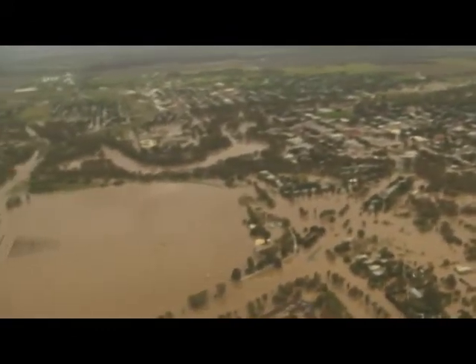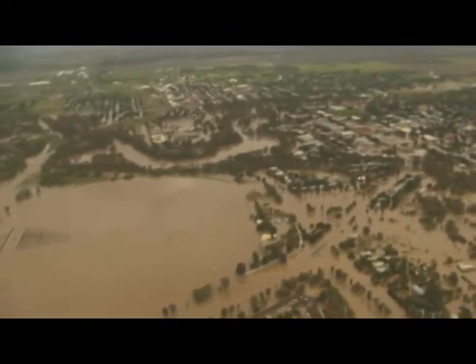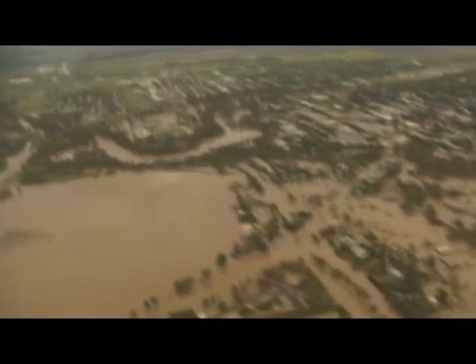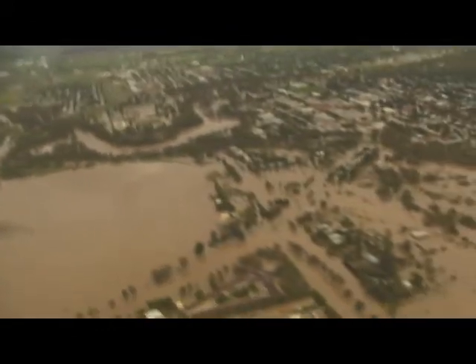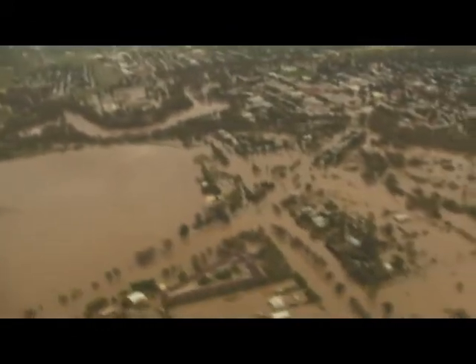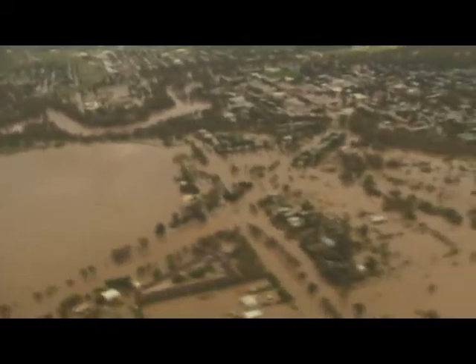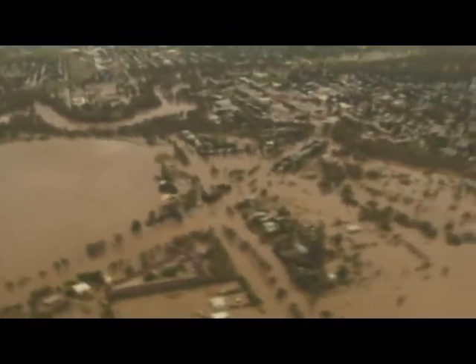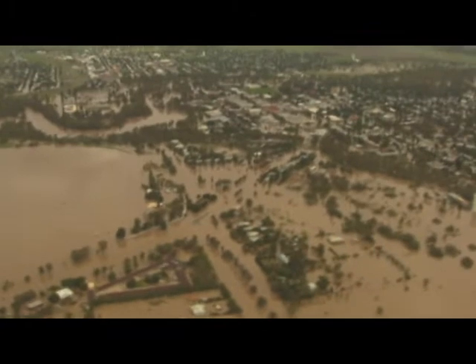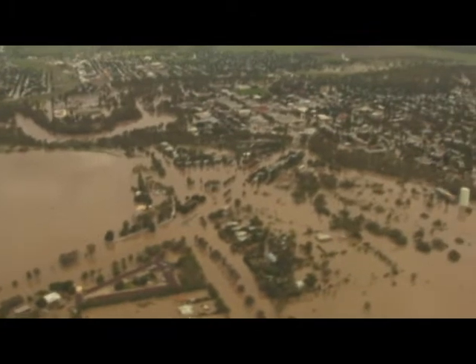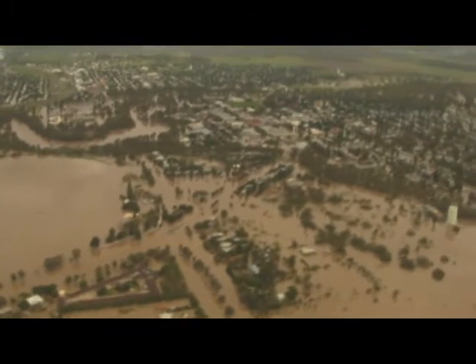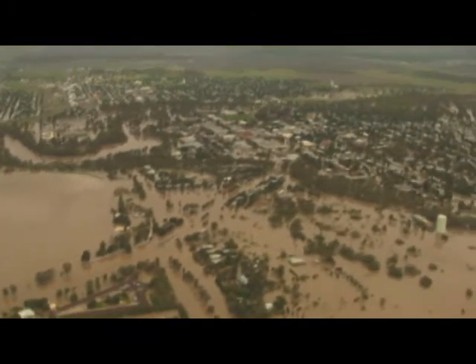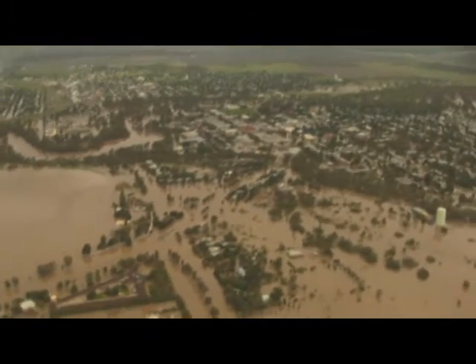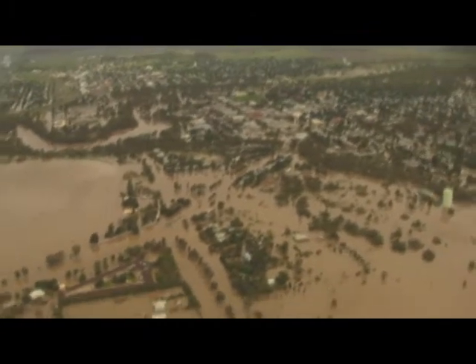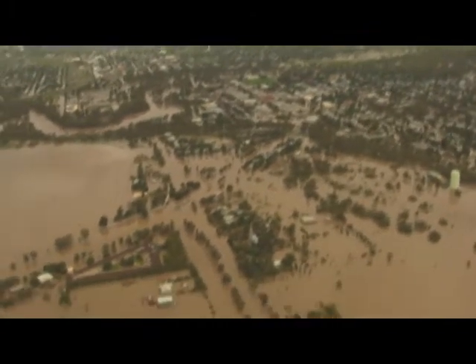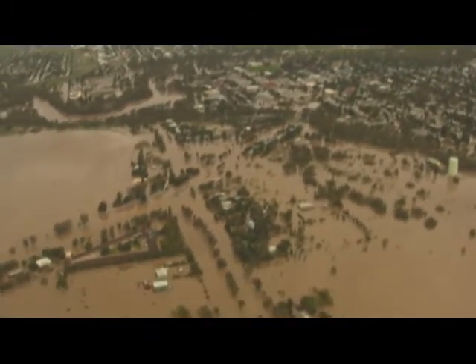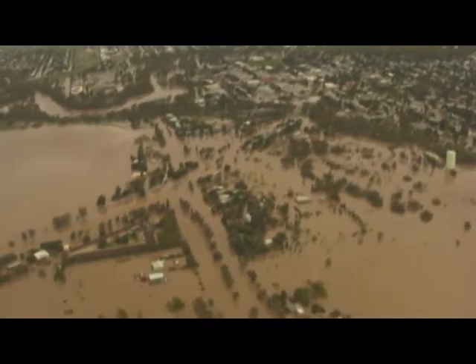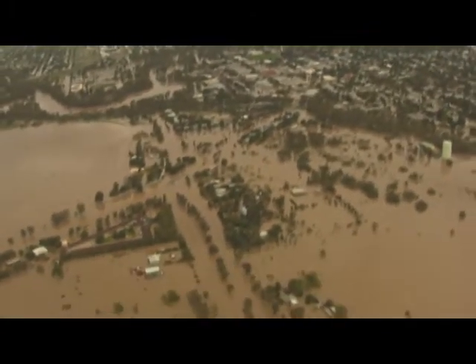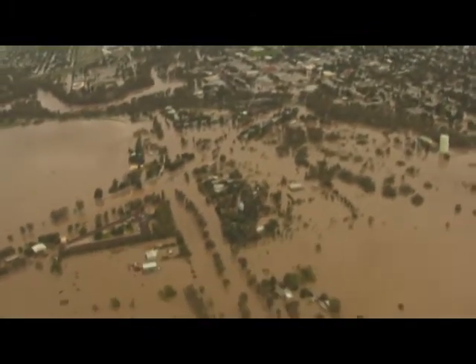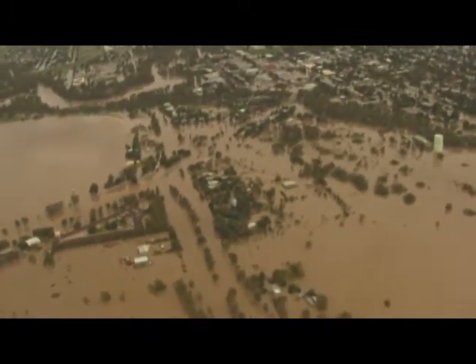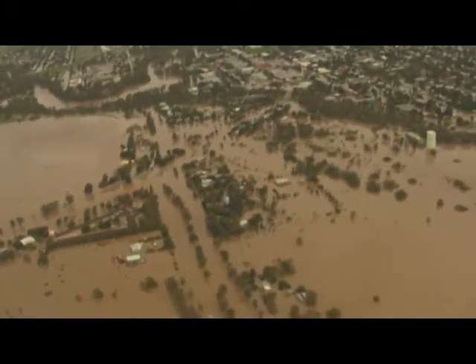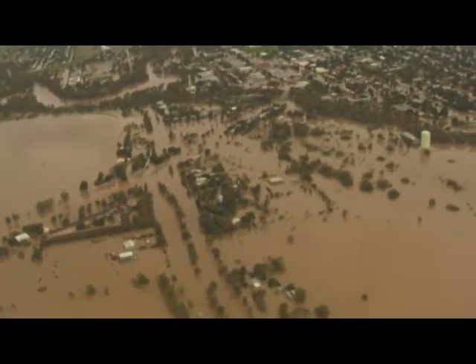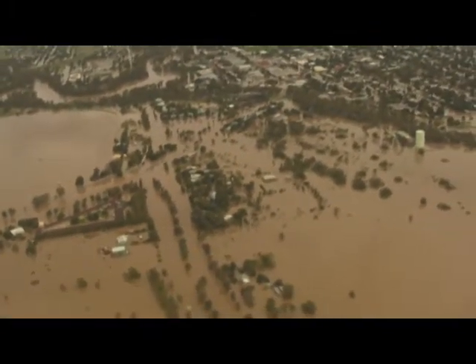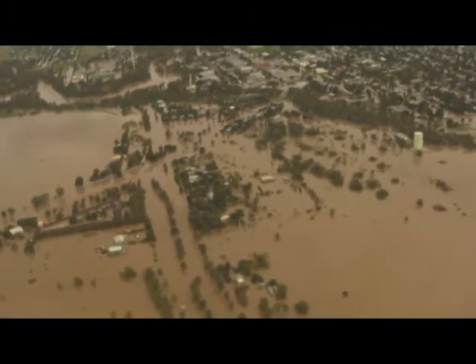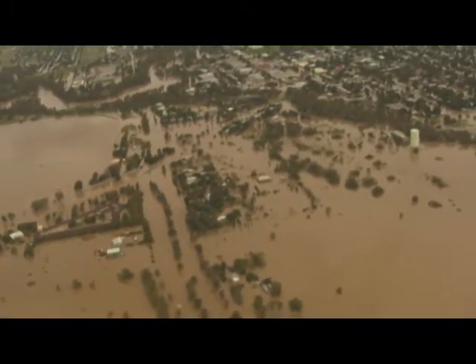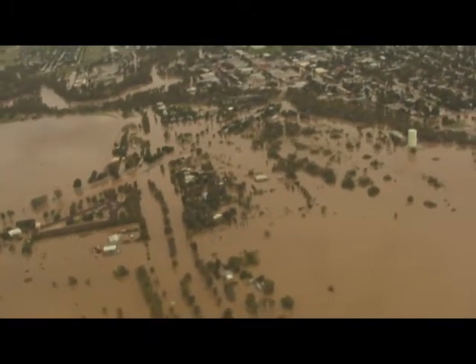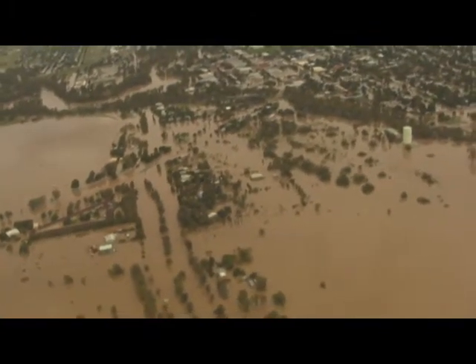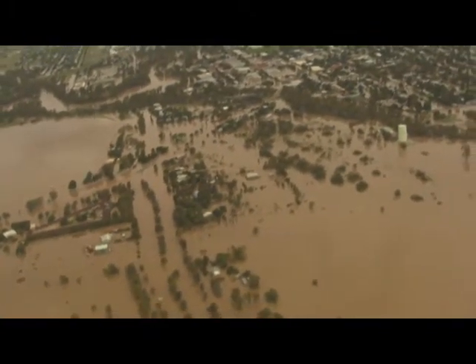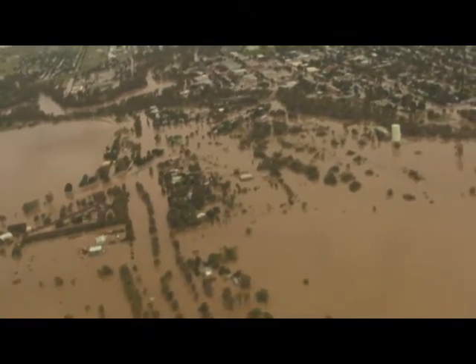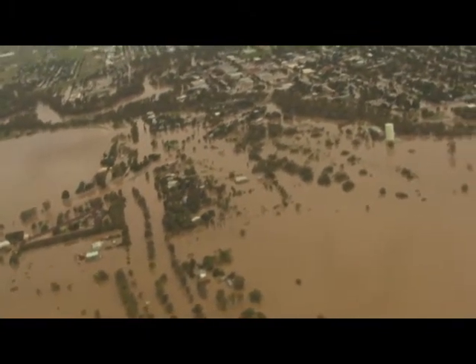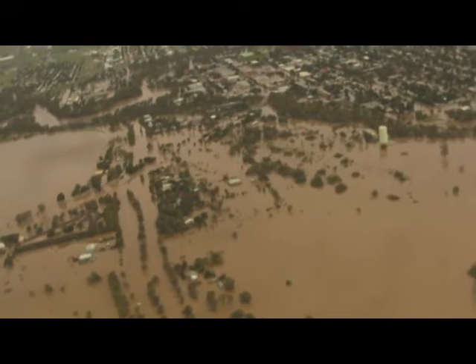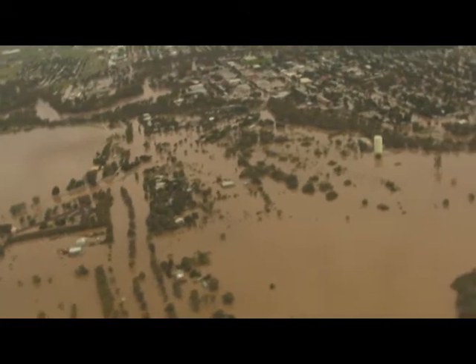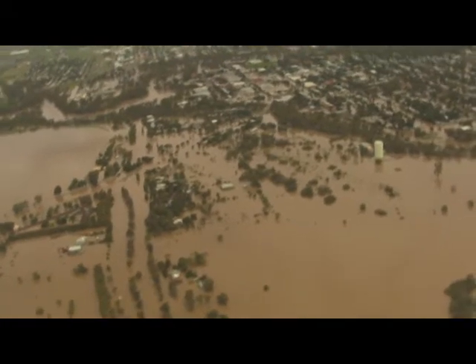Back towards the main street, we've seen quite a lot of water right down Balo Street.